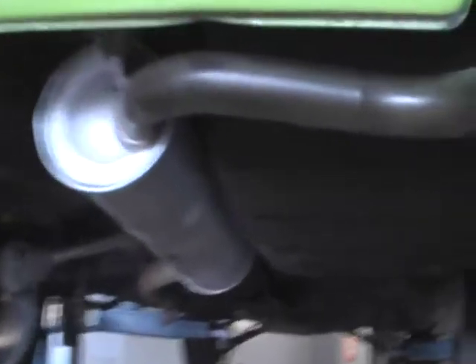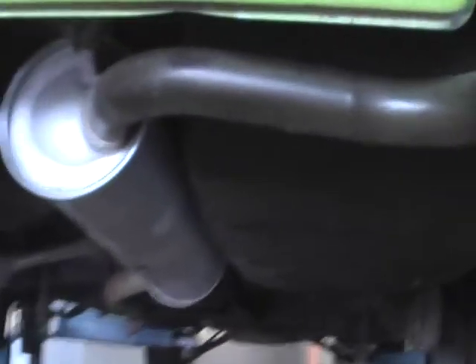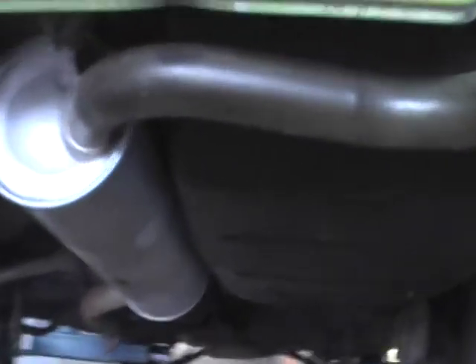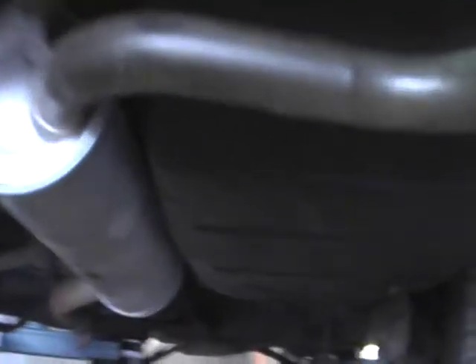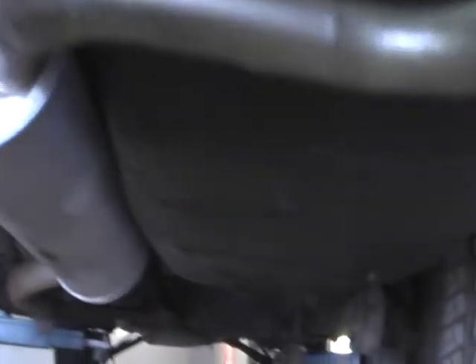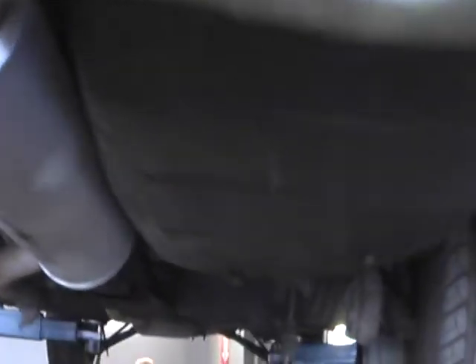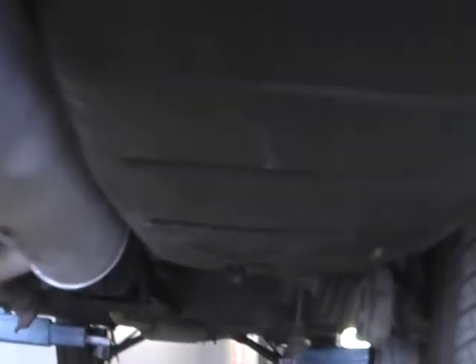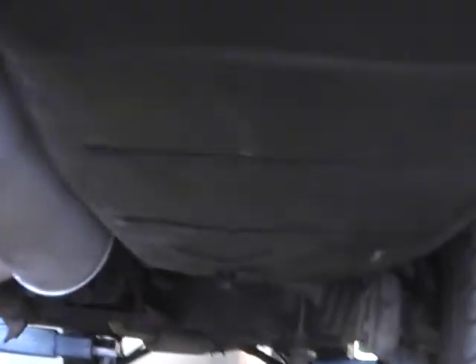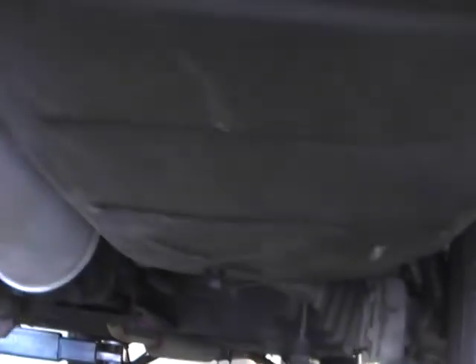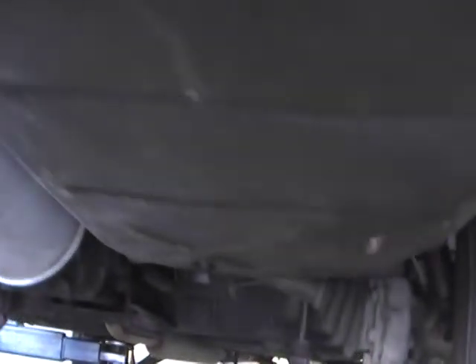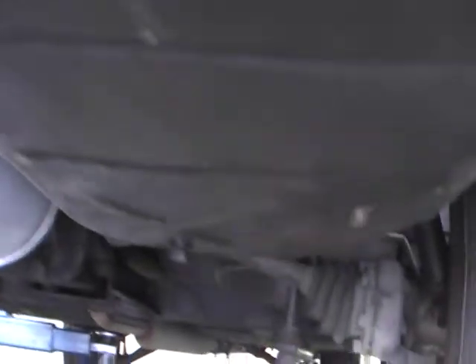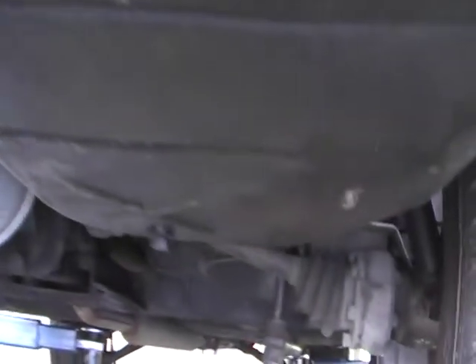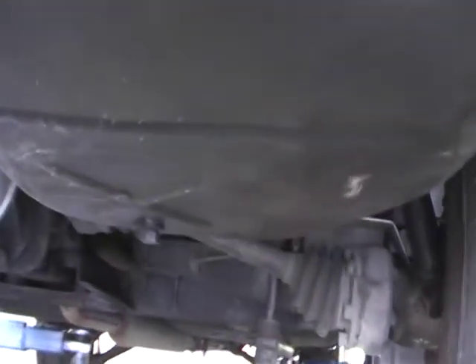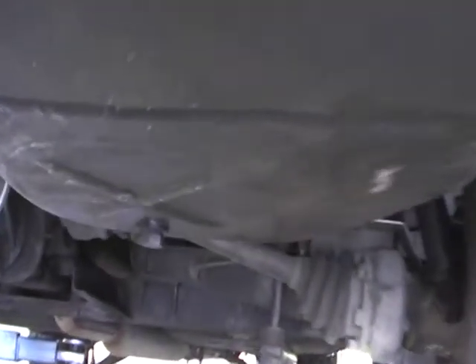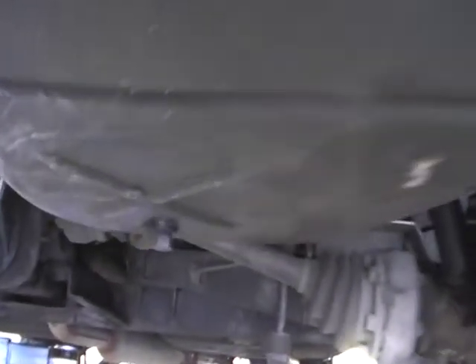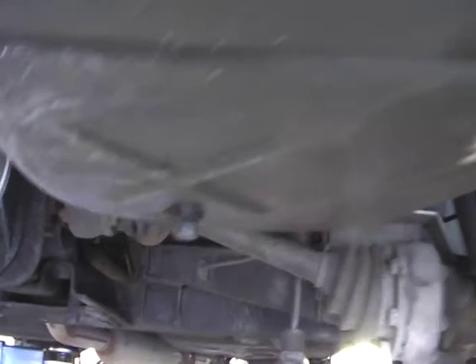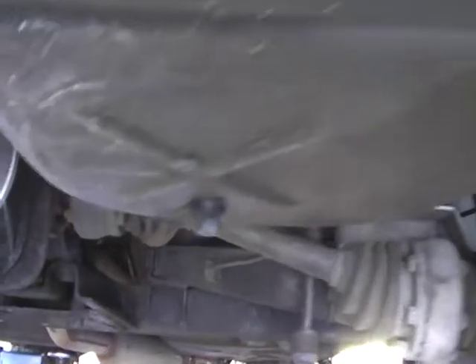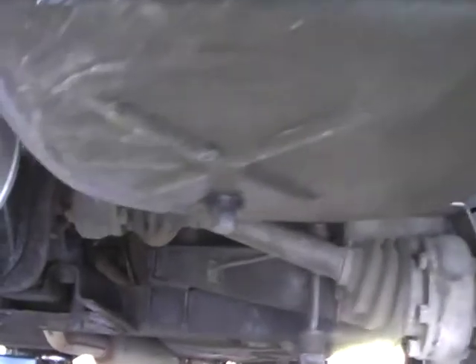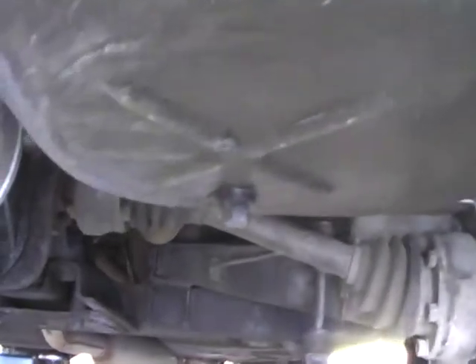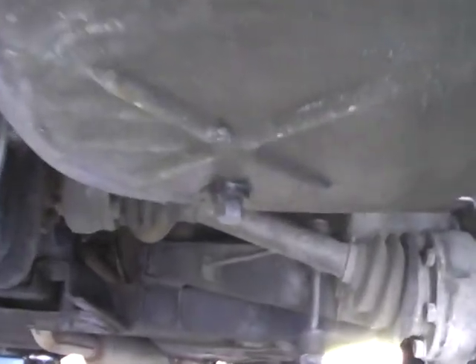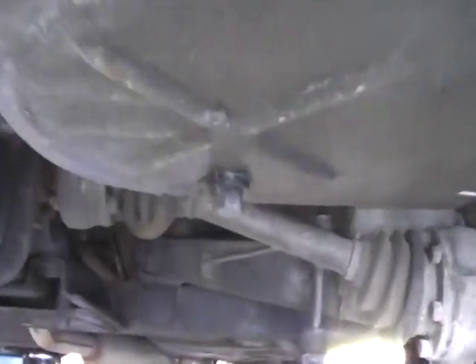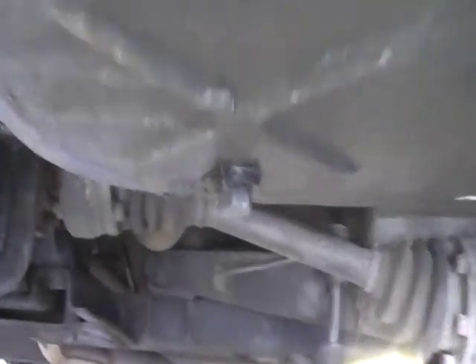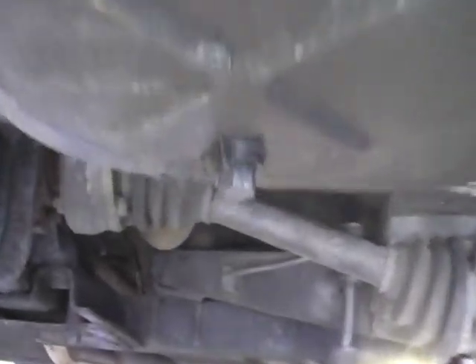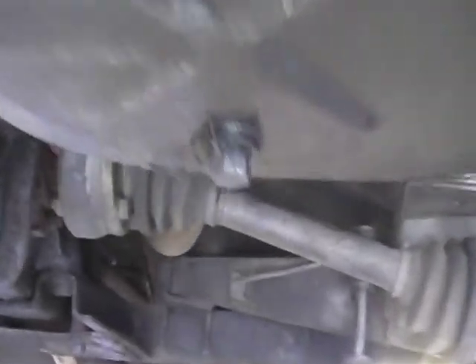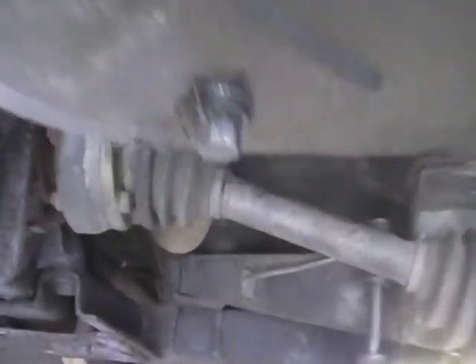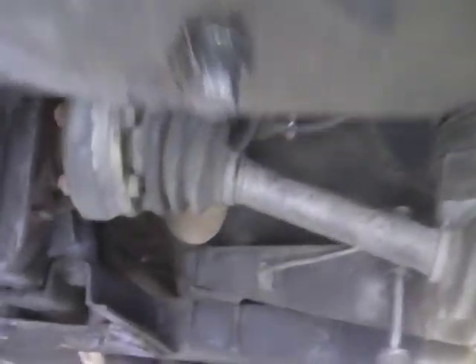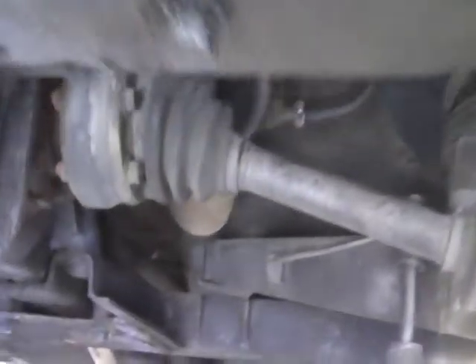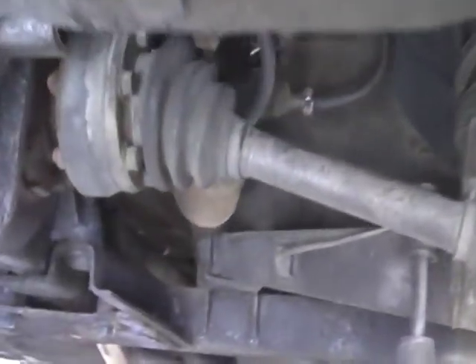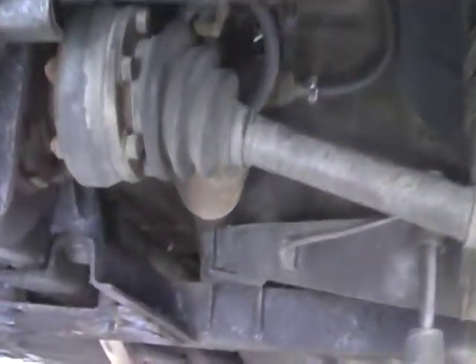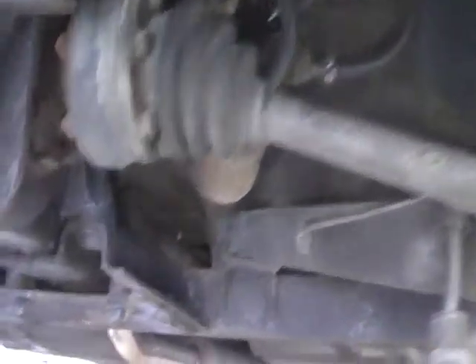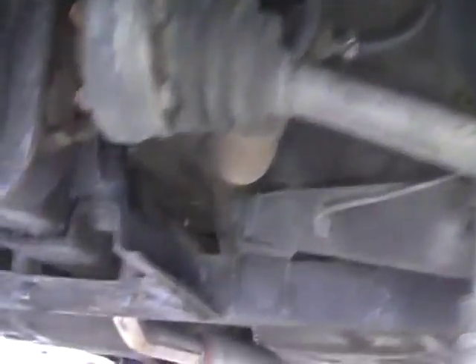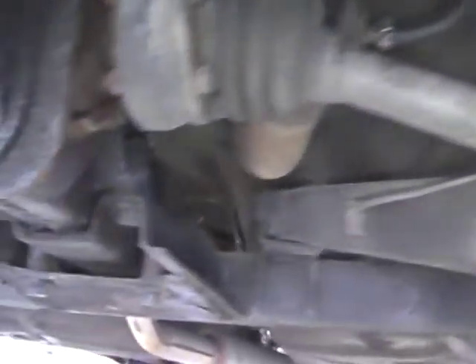Hey Joe, it's Rich. I'm out here in the garage. We got the vehicle out on the lift. I wanted to get some shots of the floor for you so you can take a look.